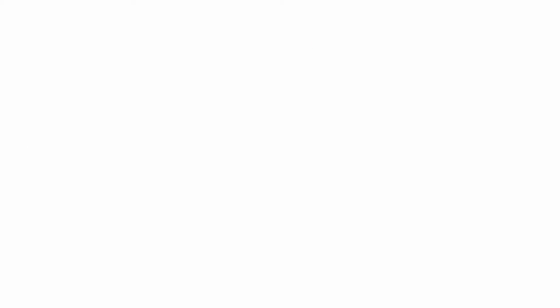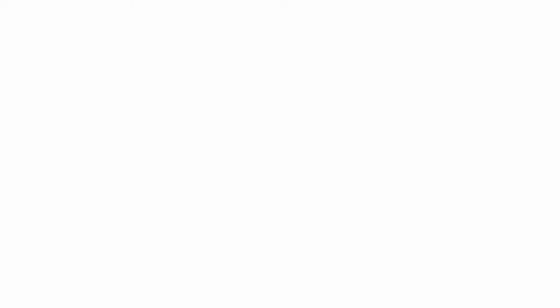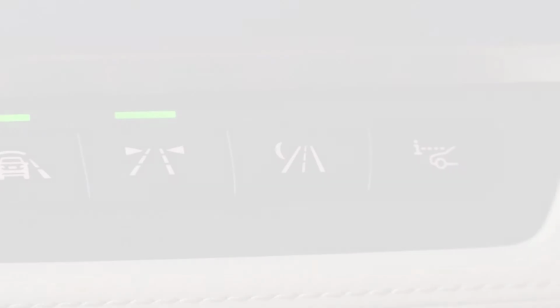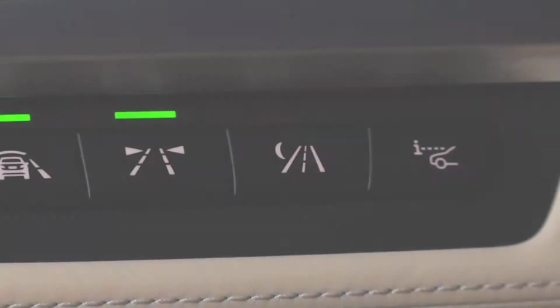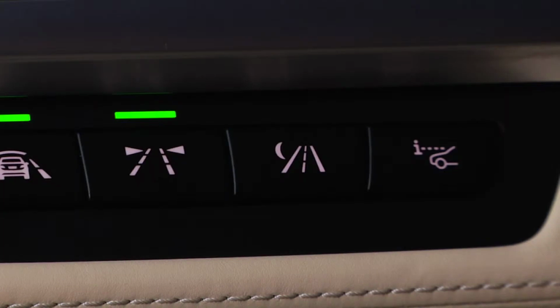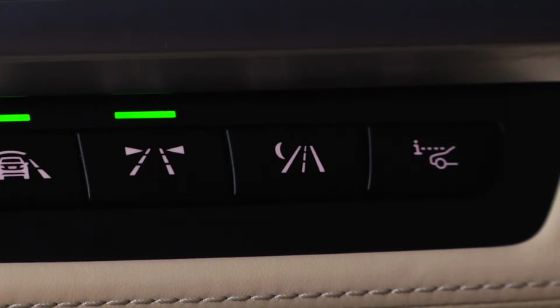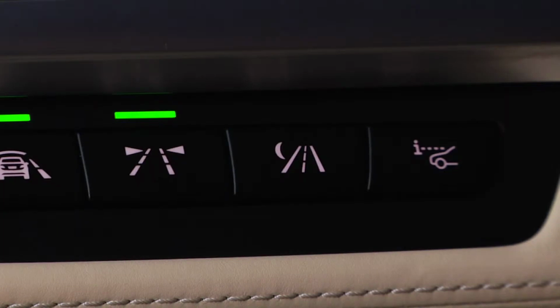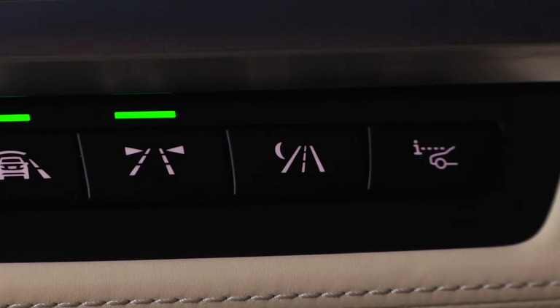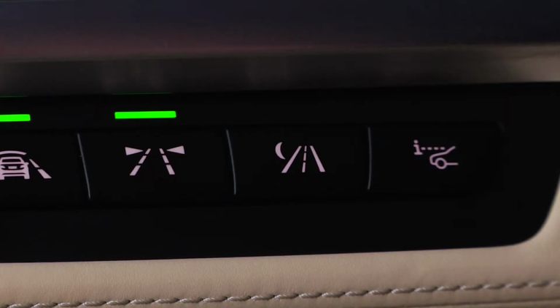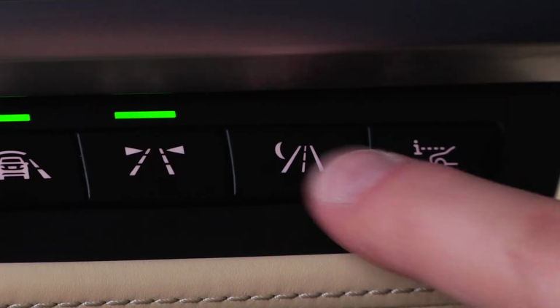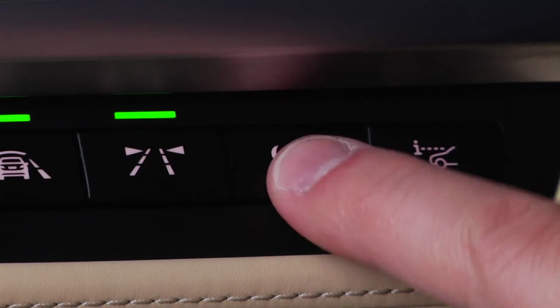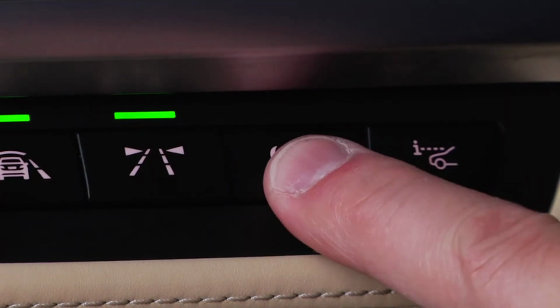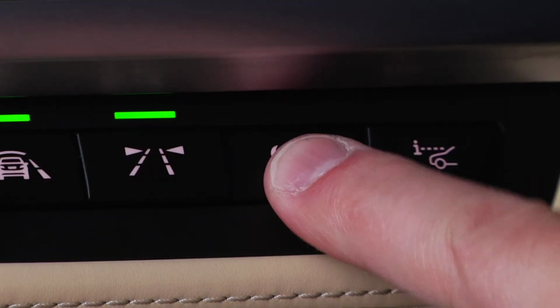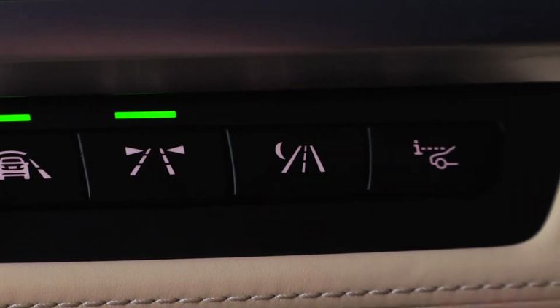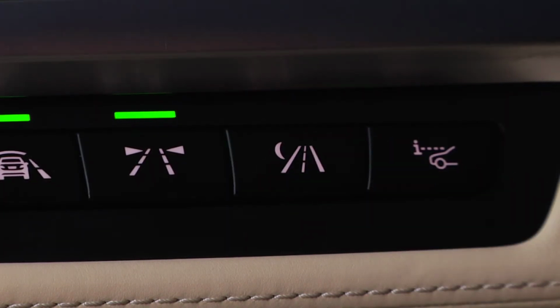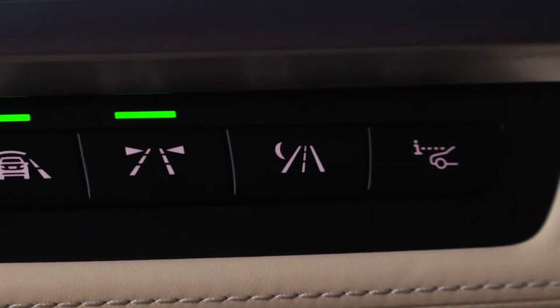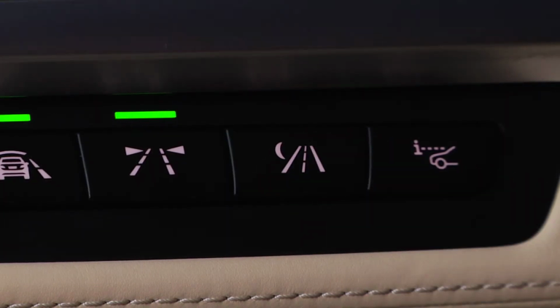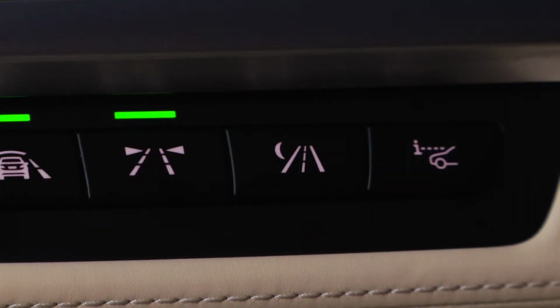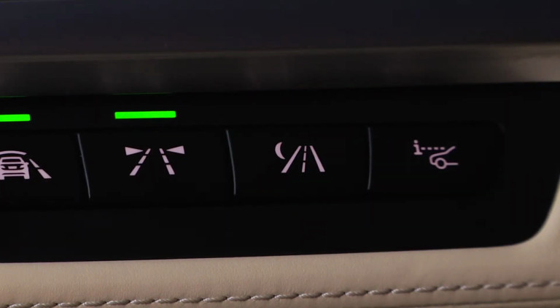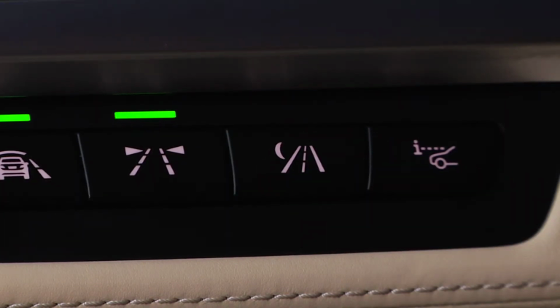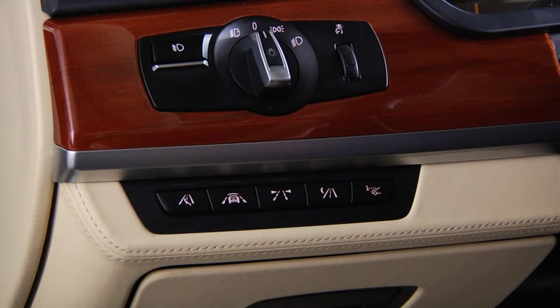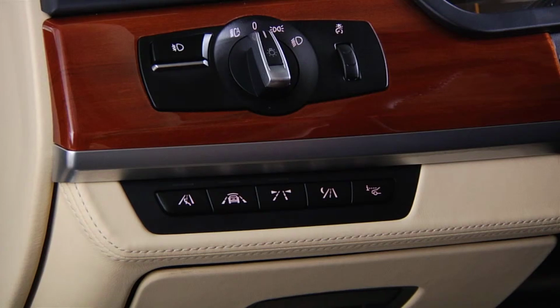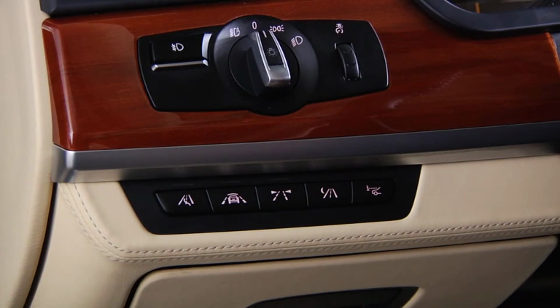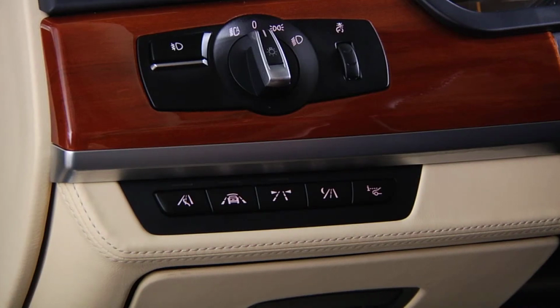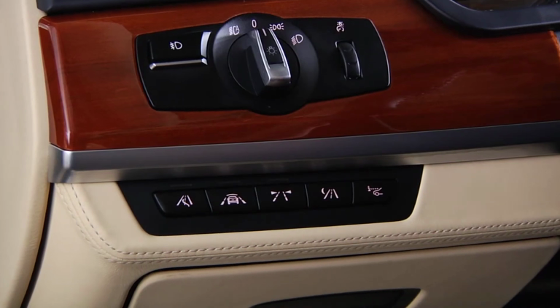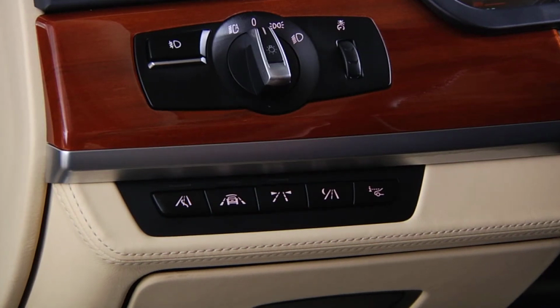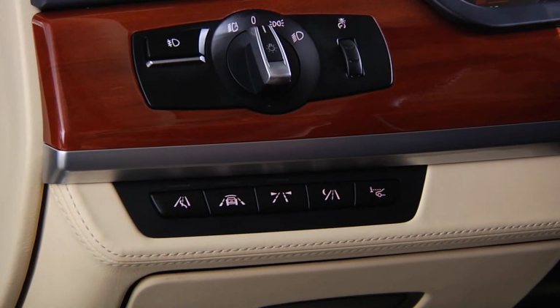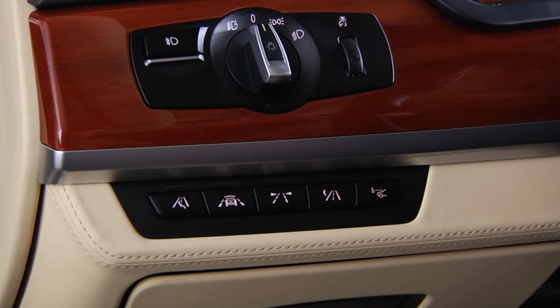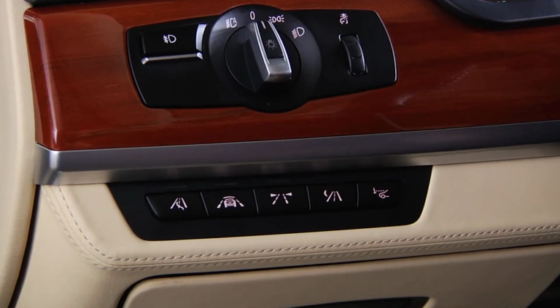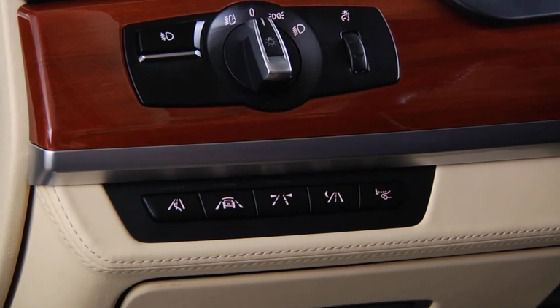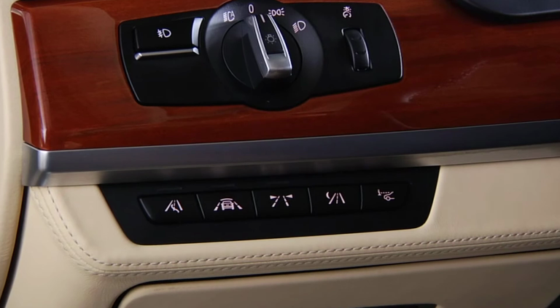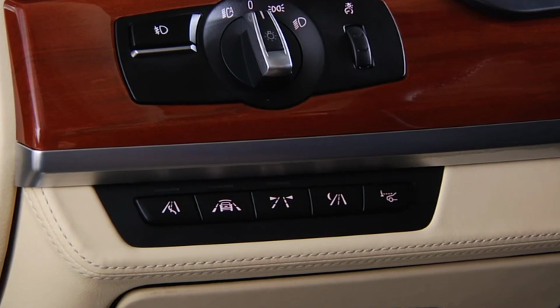To activate night vision, press this button with a road and moon symbol located on the dash to the left of the steering wheel.